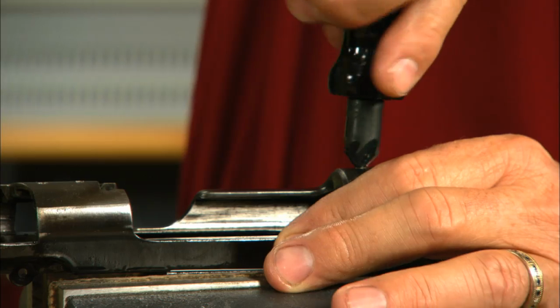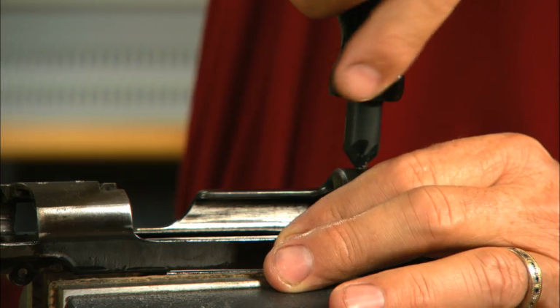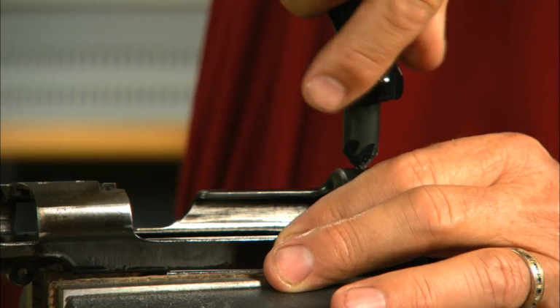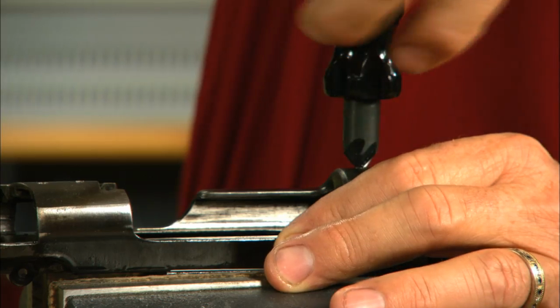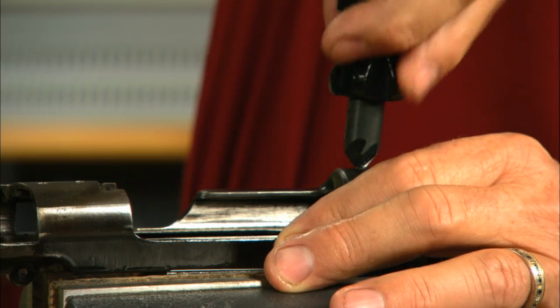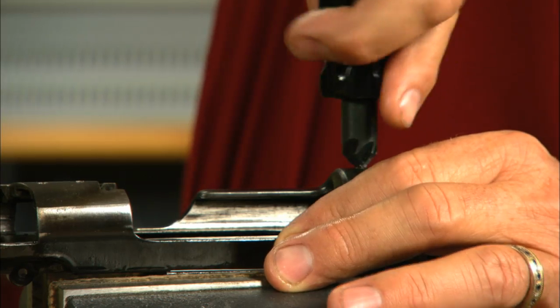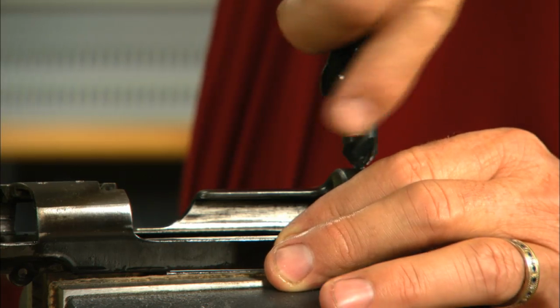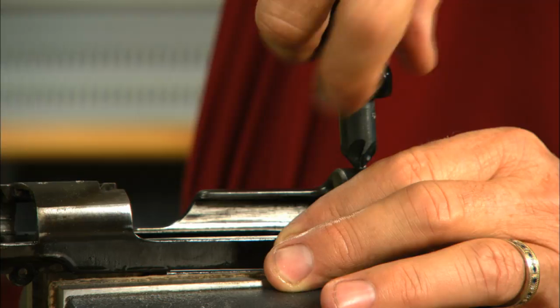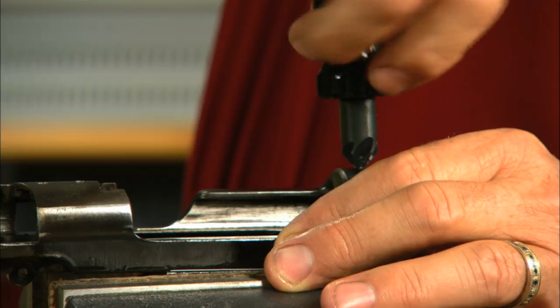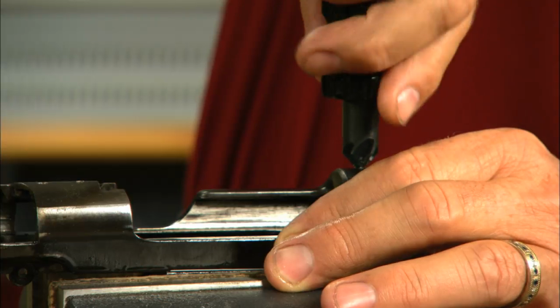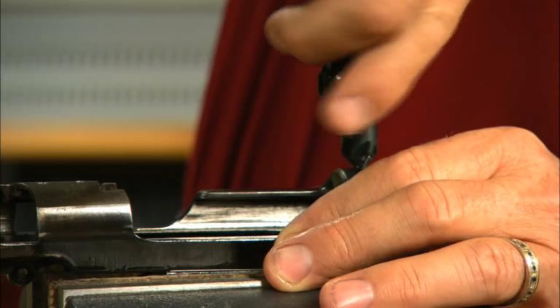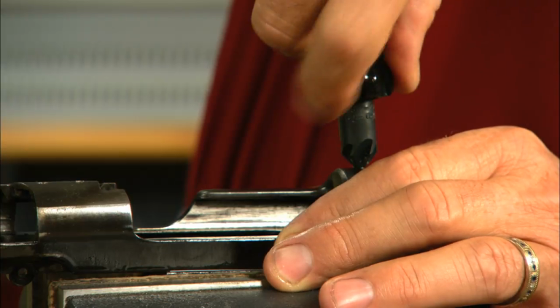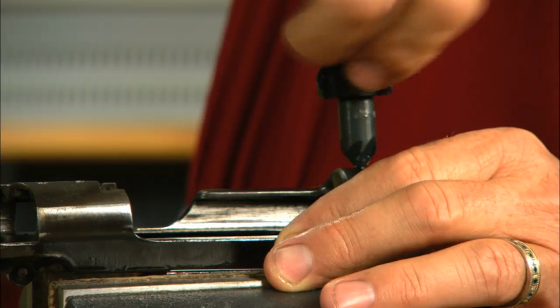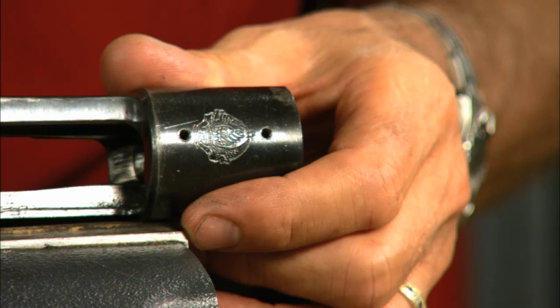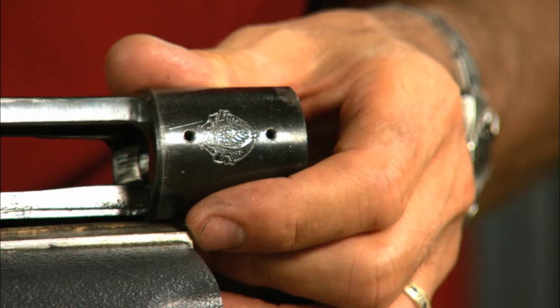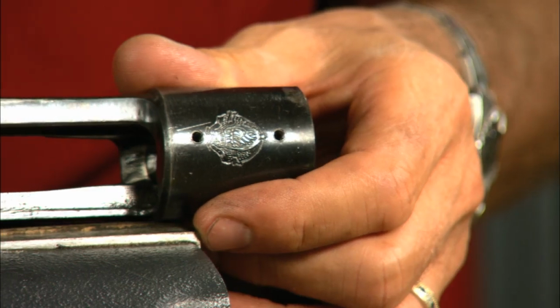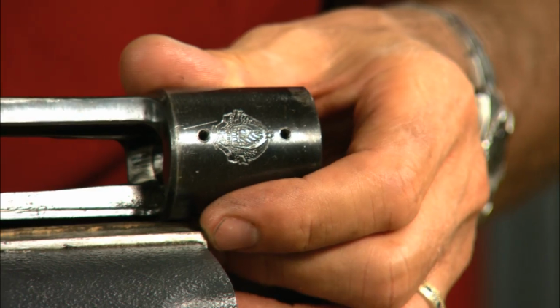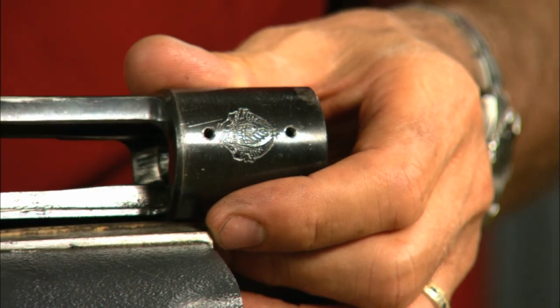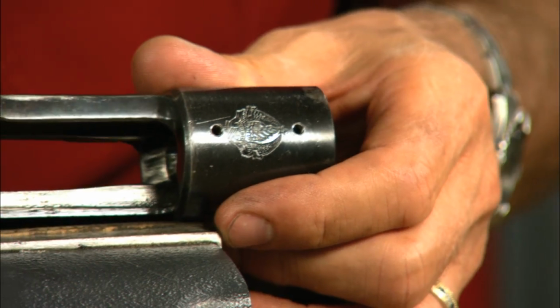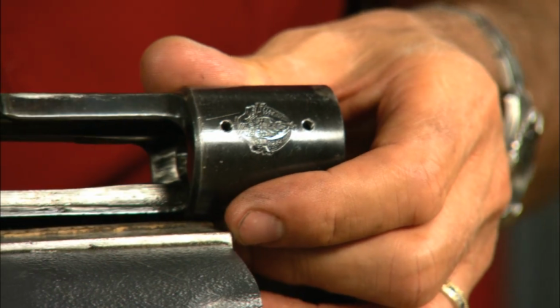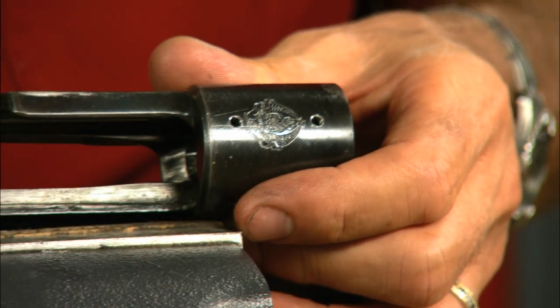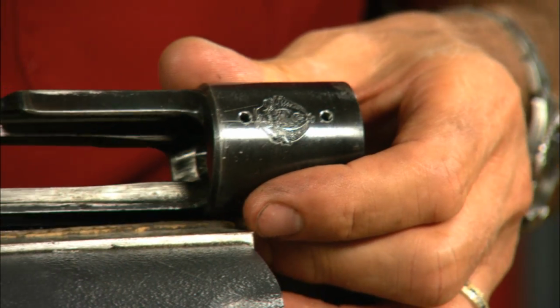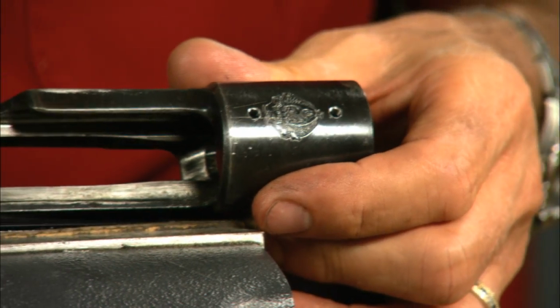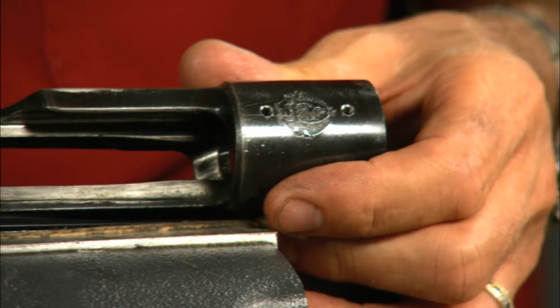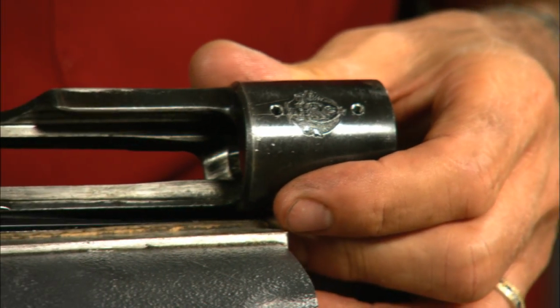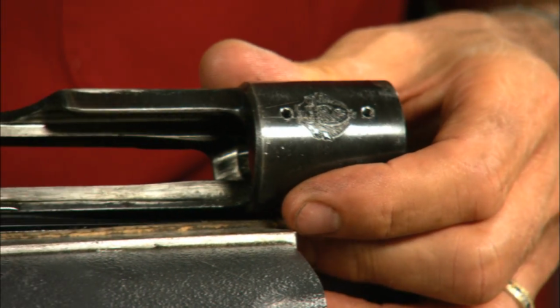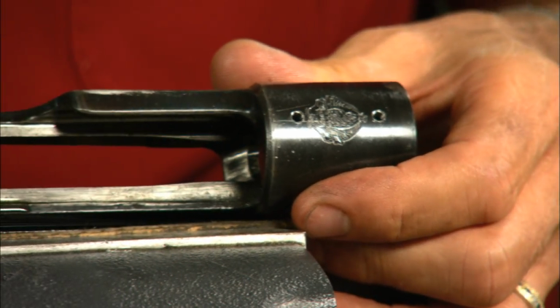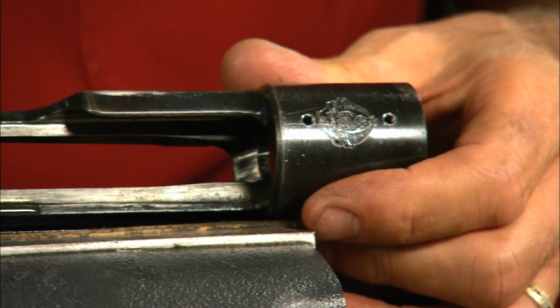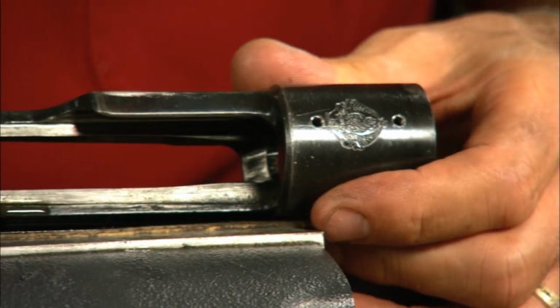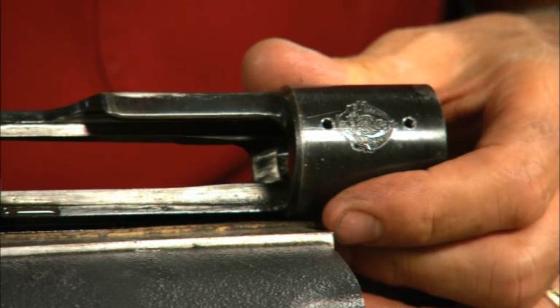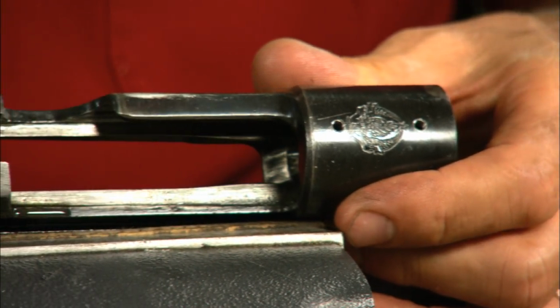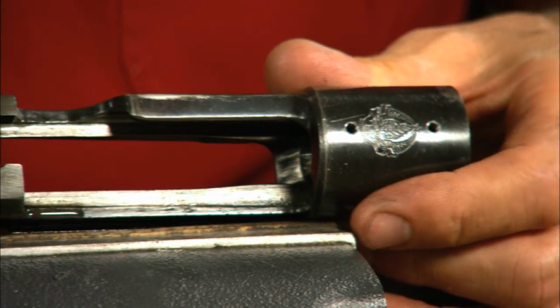Now chamfer the mouth of each hole lightly. Here's the finished job ready for the bases.